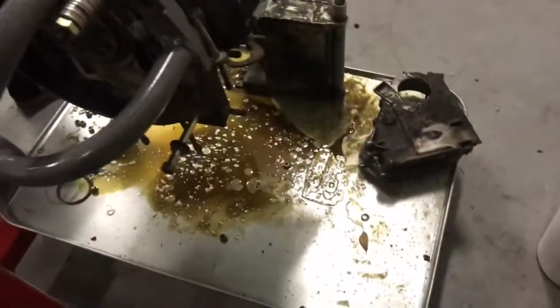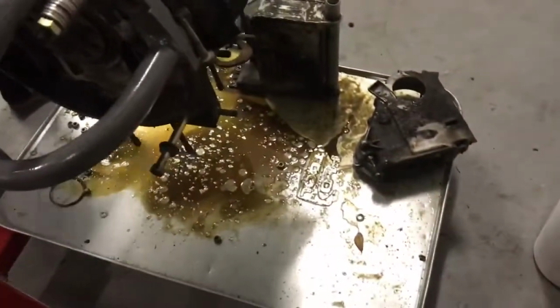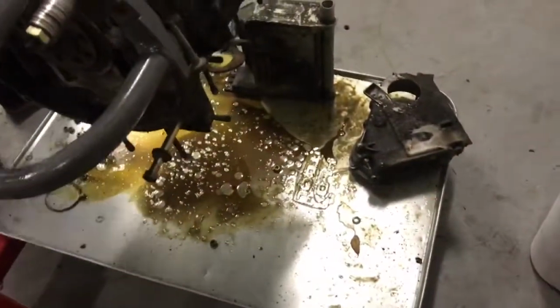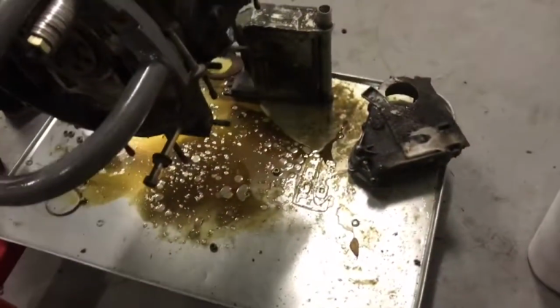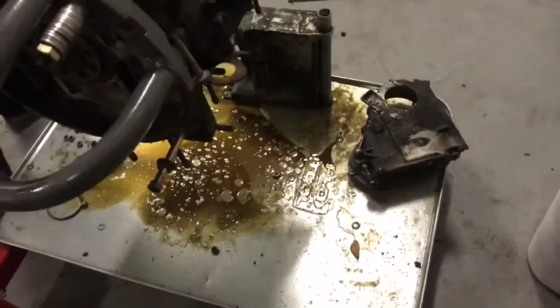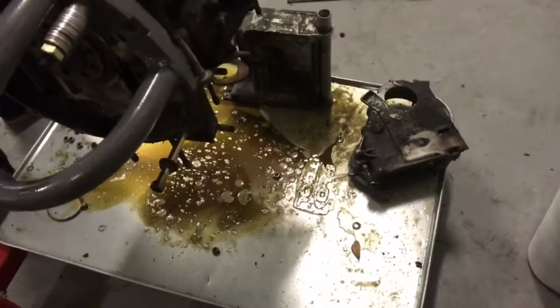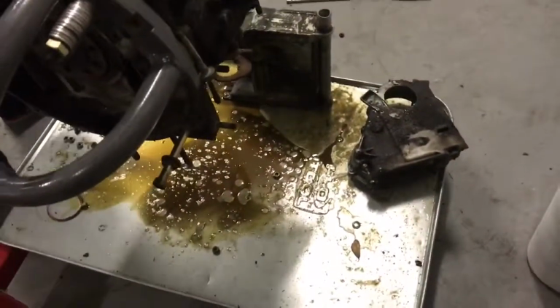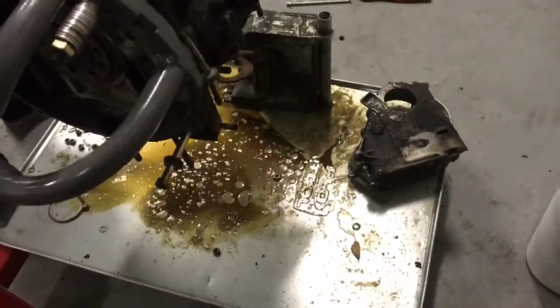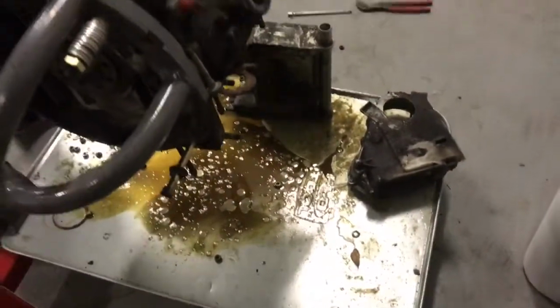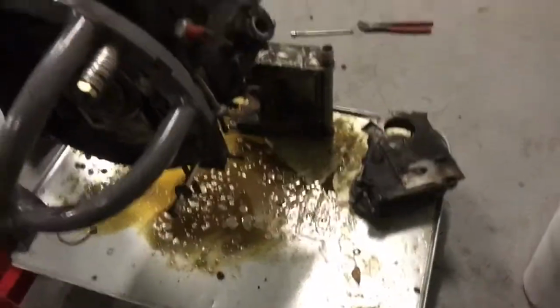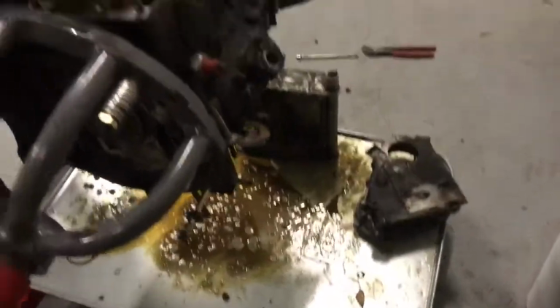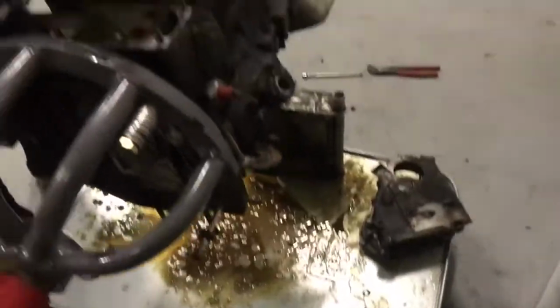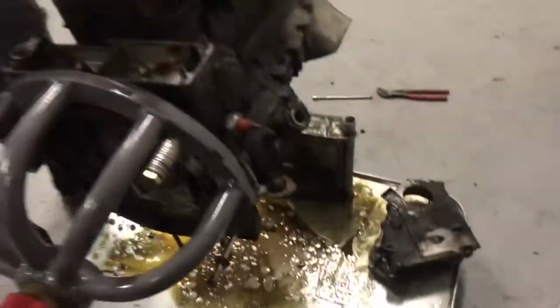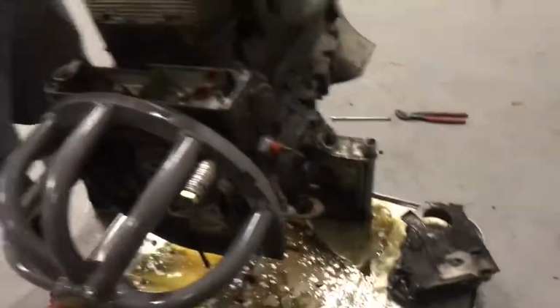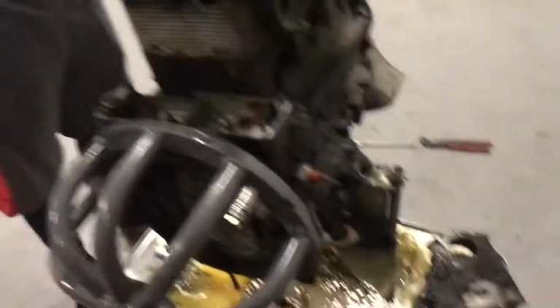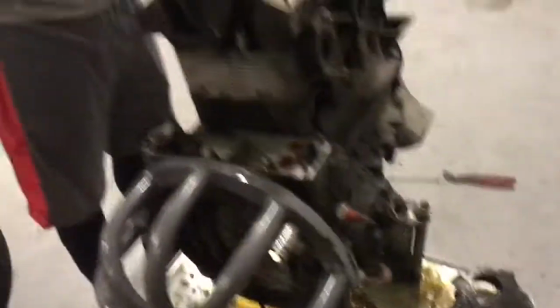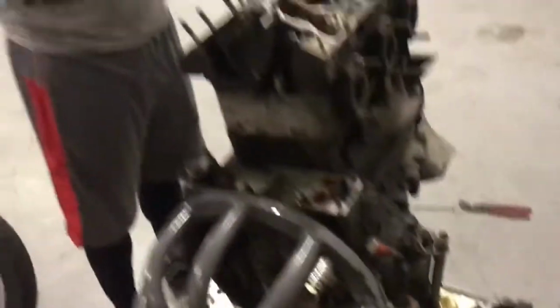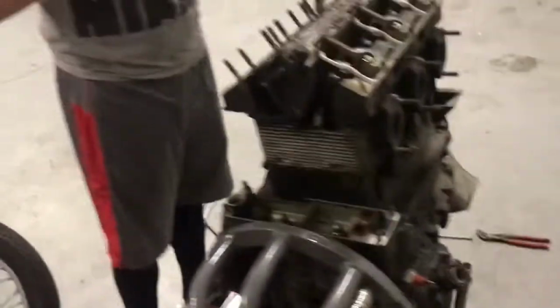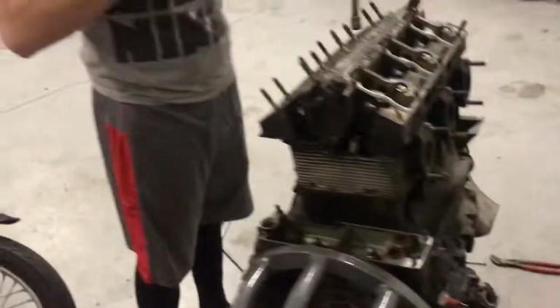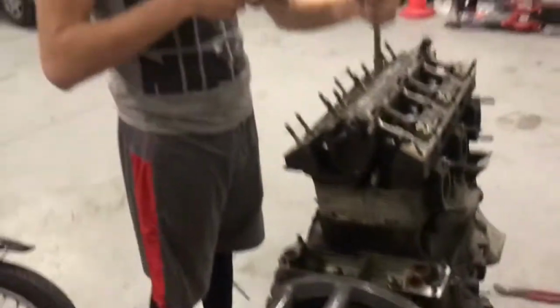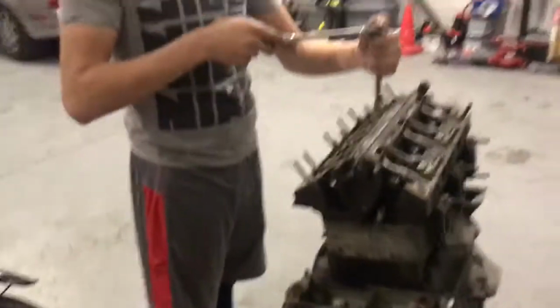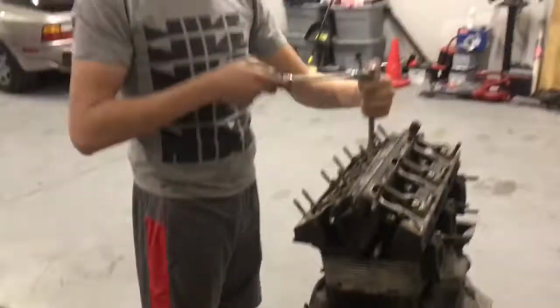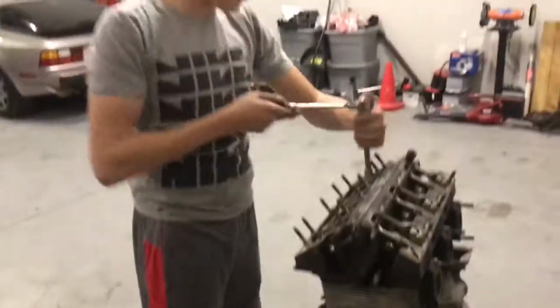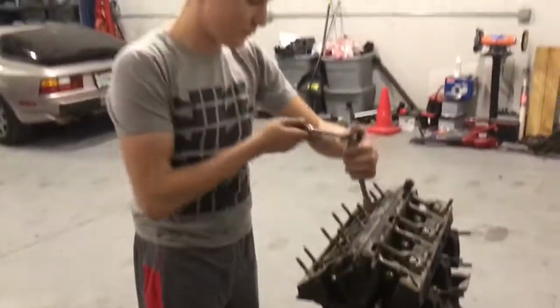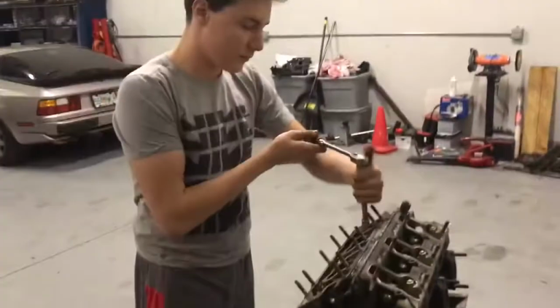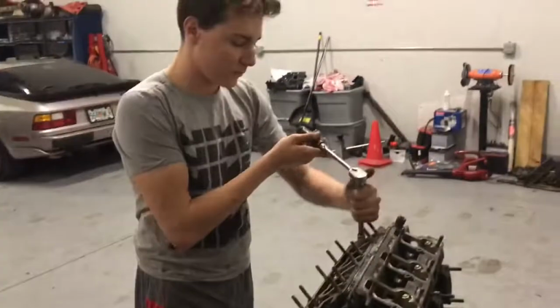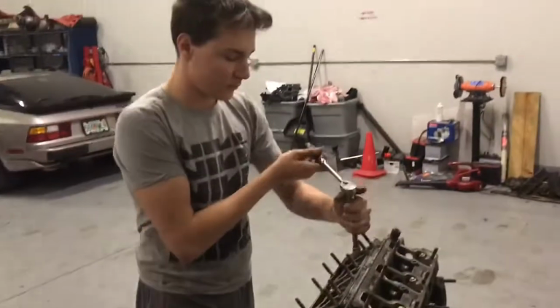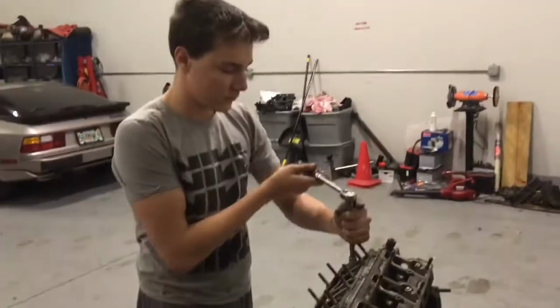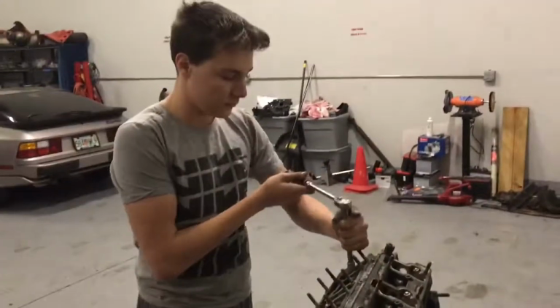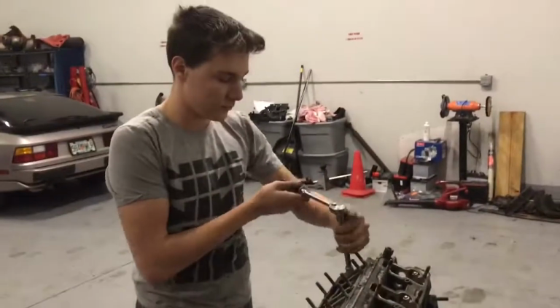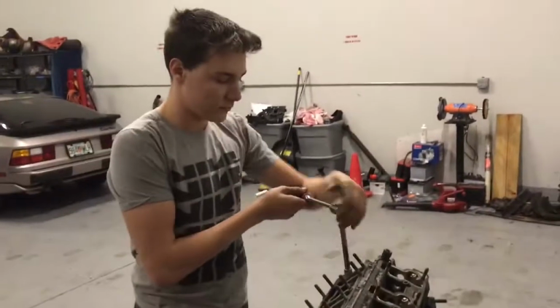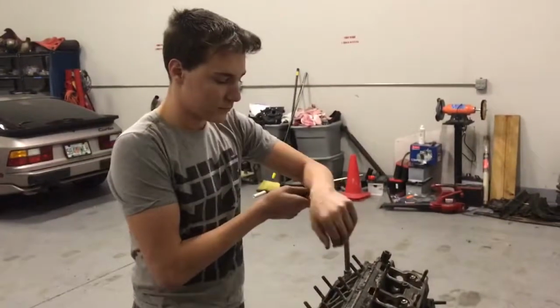Where'd all that water come from? Alright, give us a thumbs up.